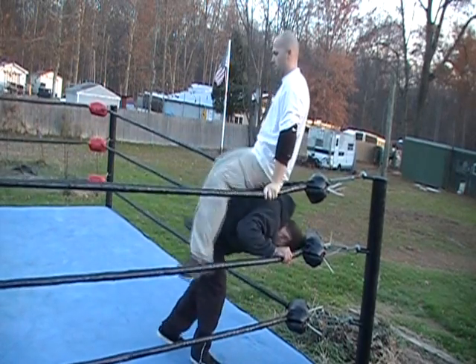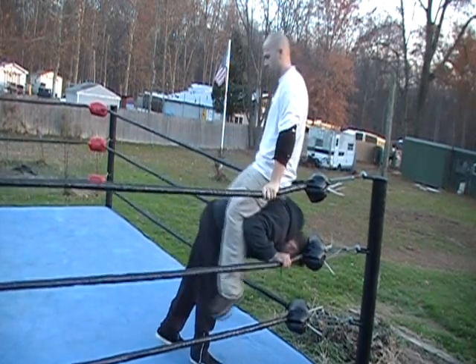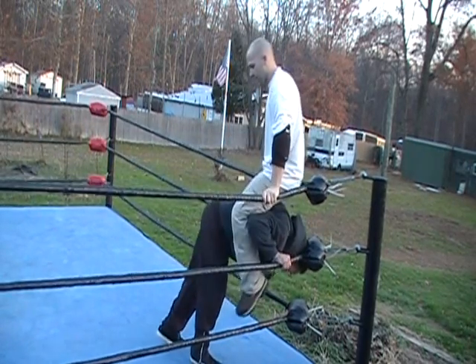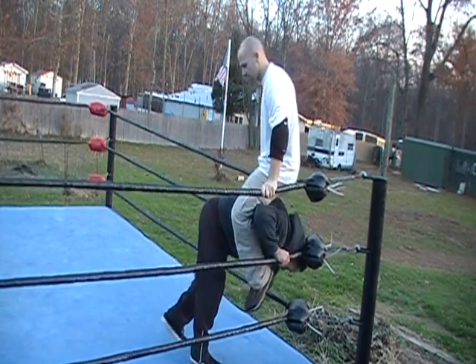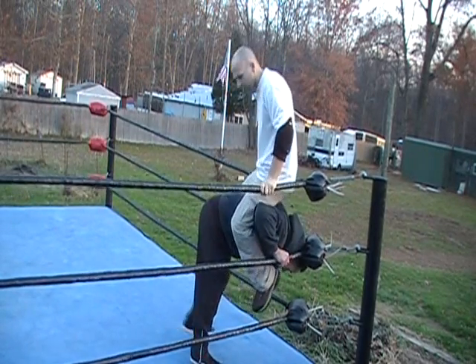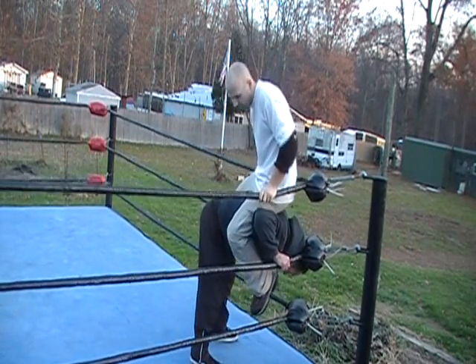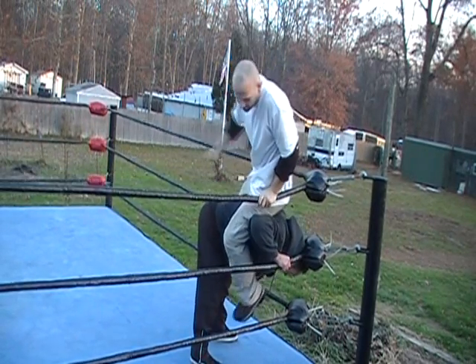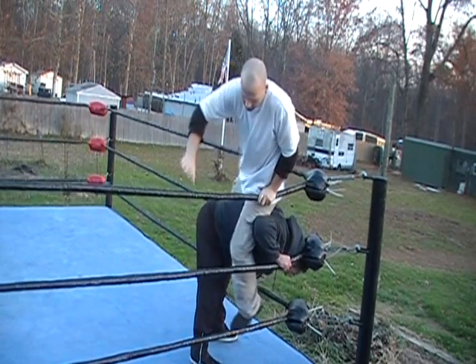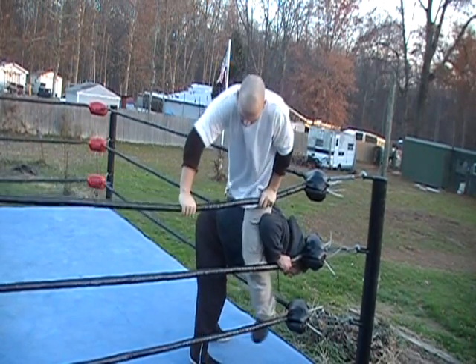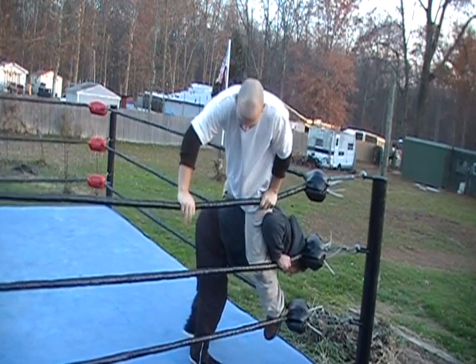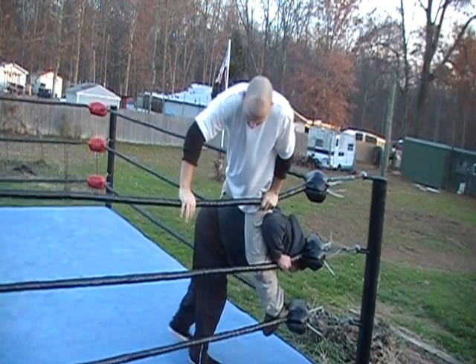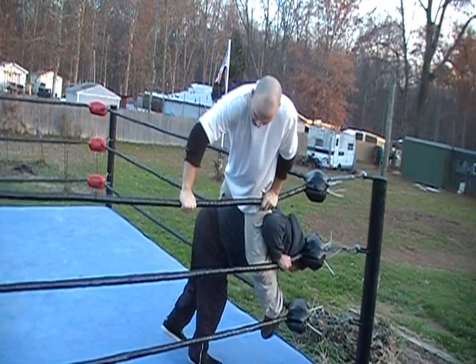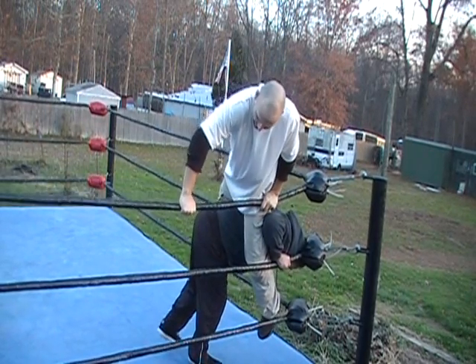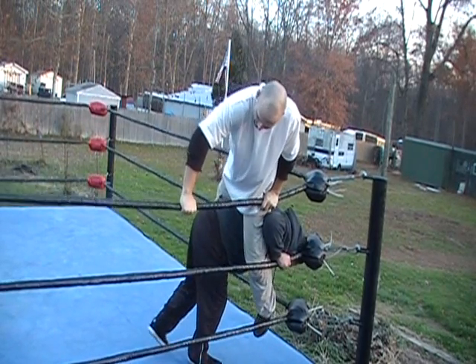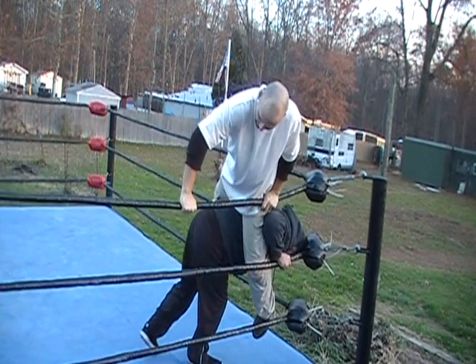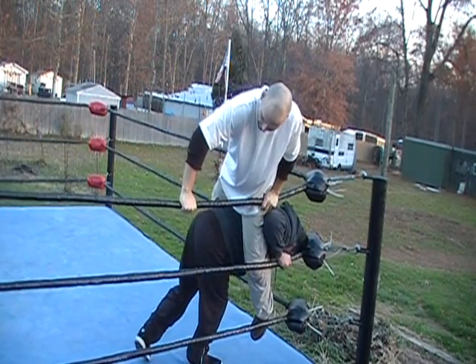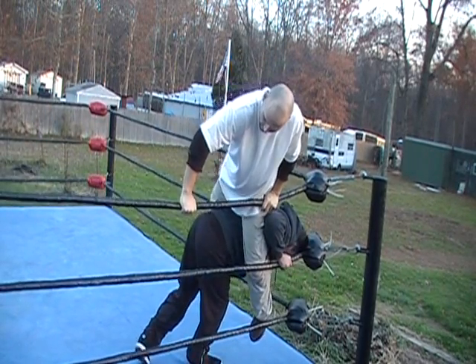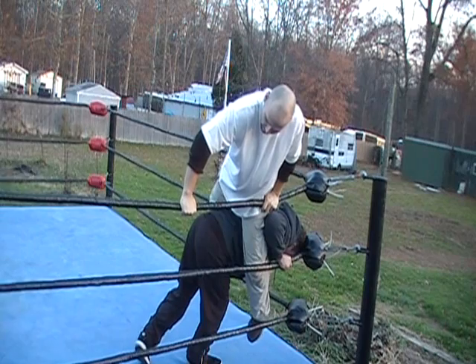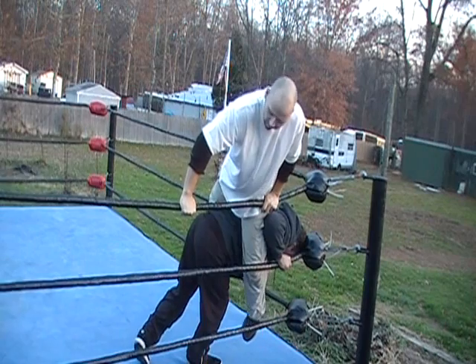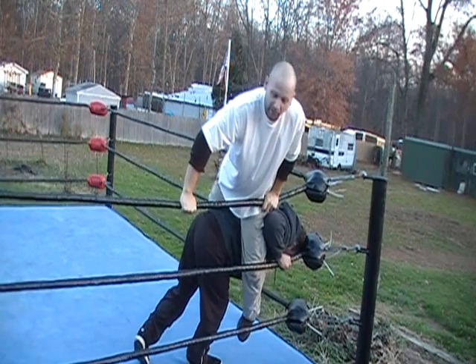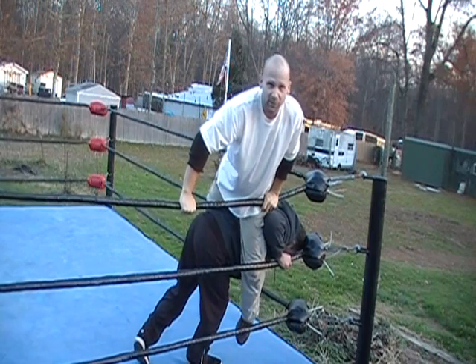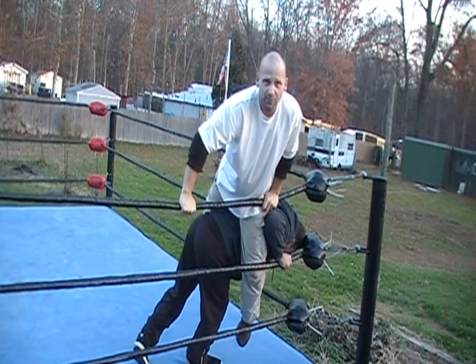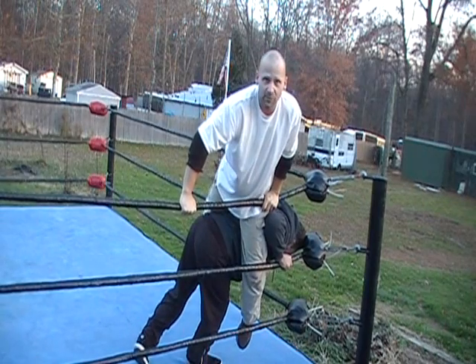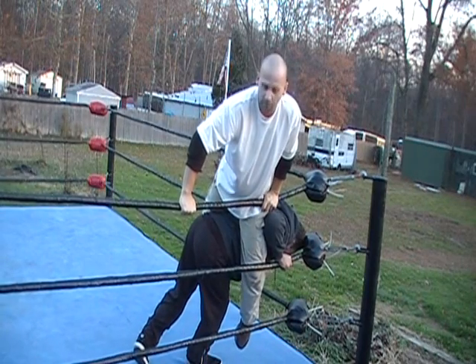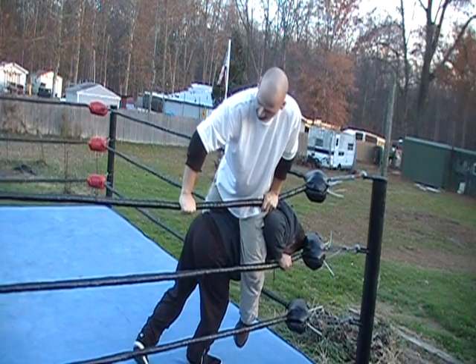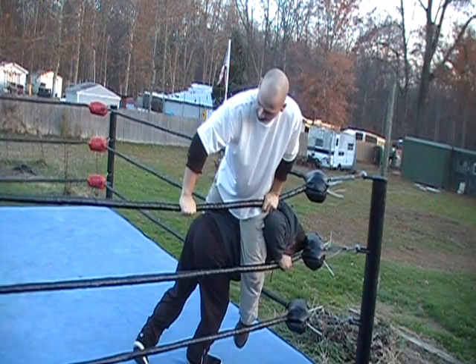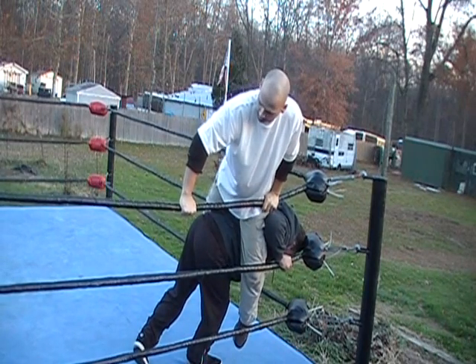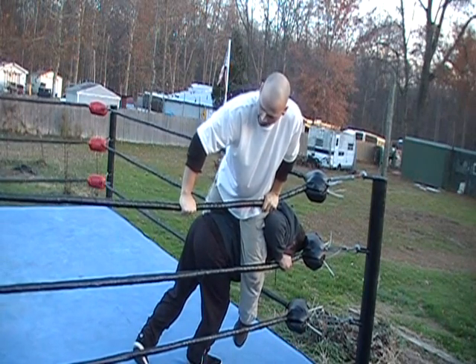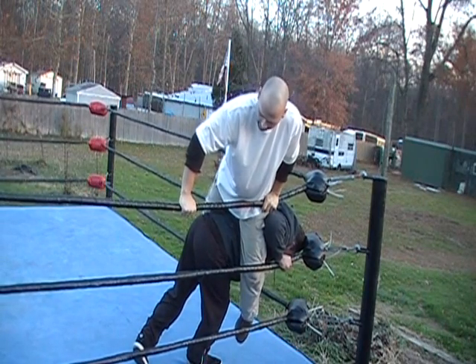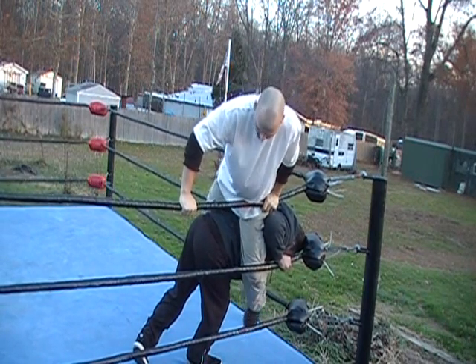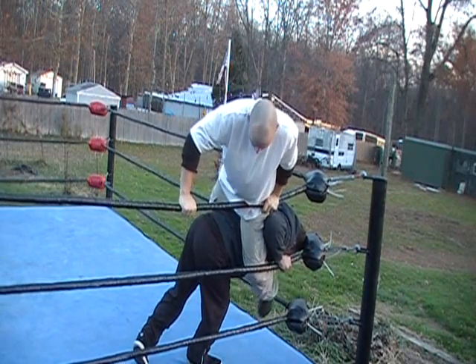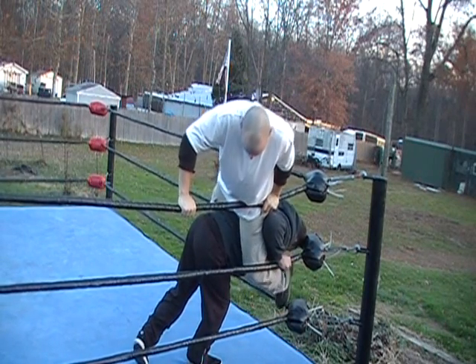Sitting on his back for a second. Then I'm maneuvering myself so I'm safe and grabbing onto the ropes.